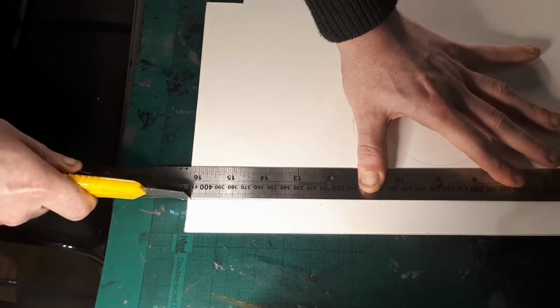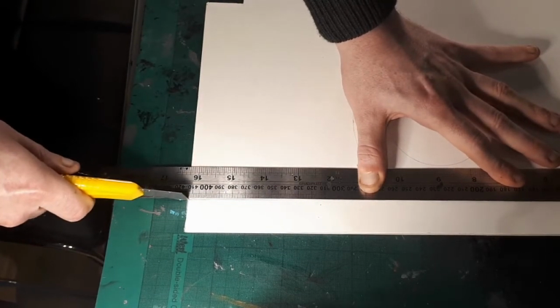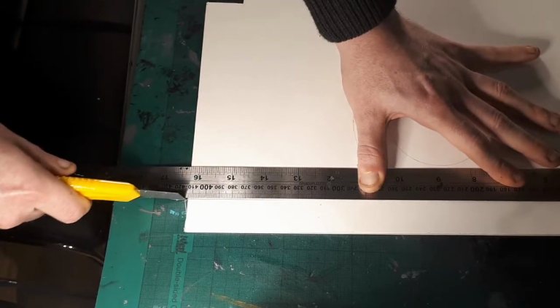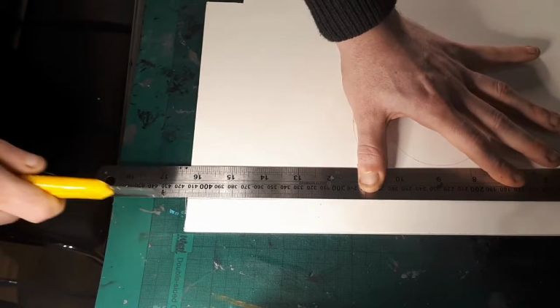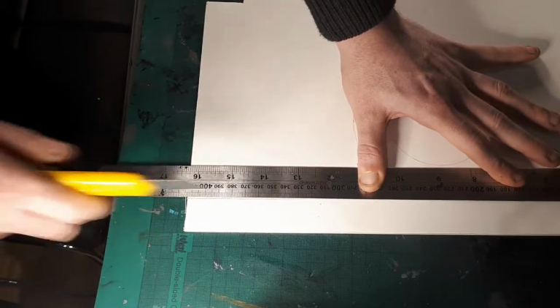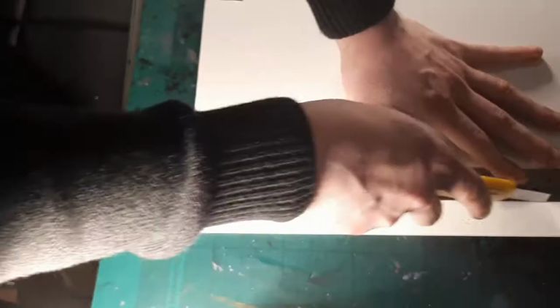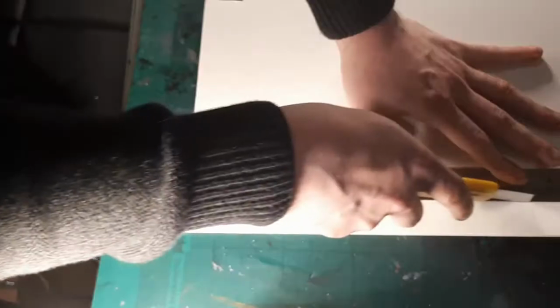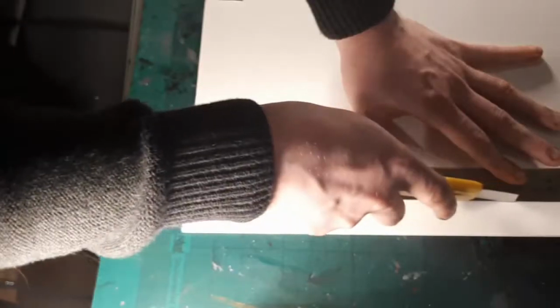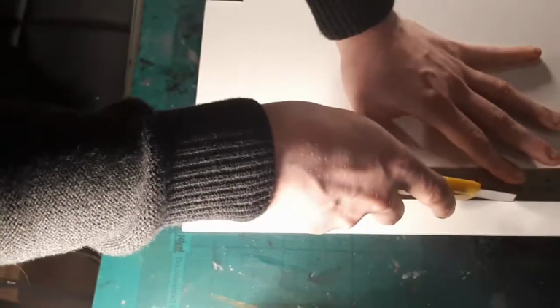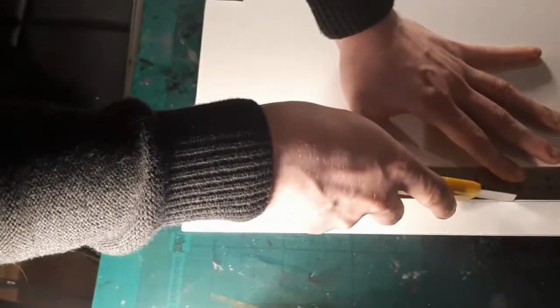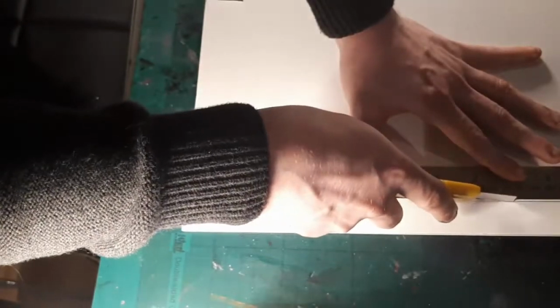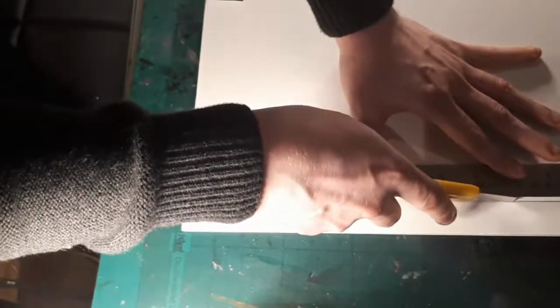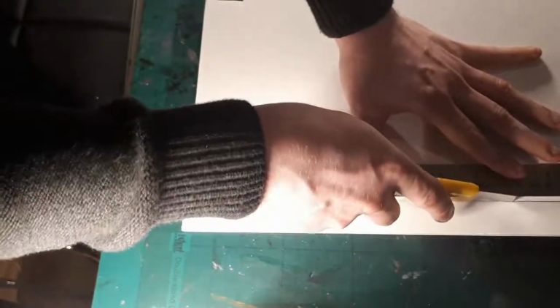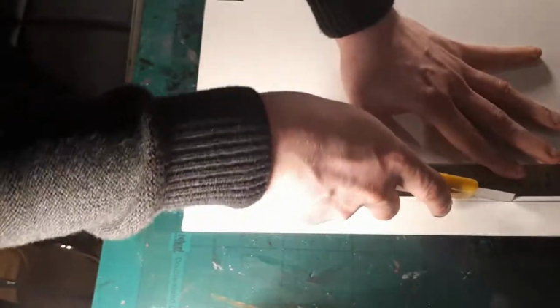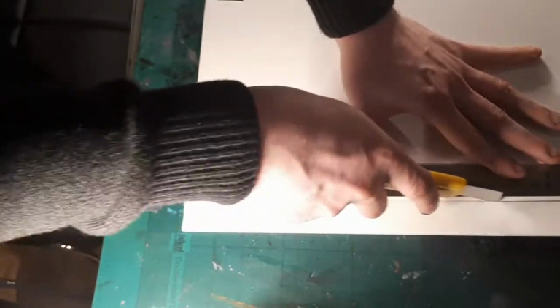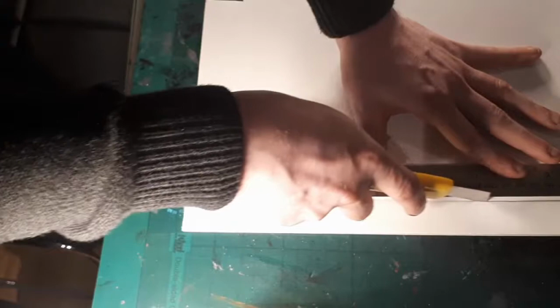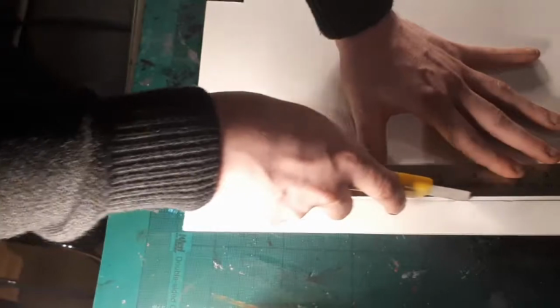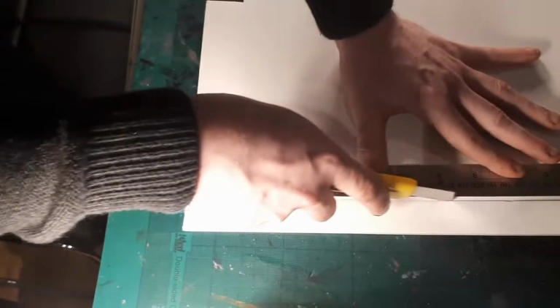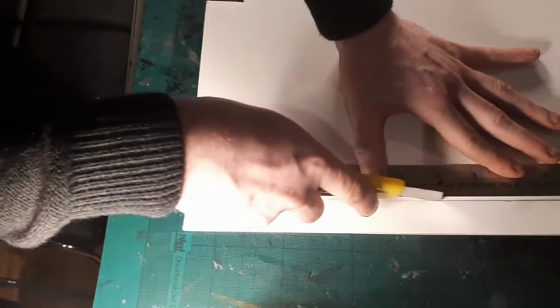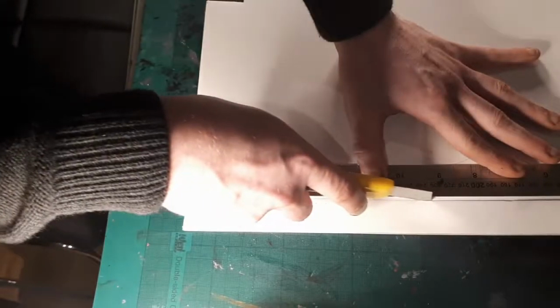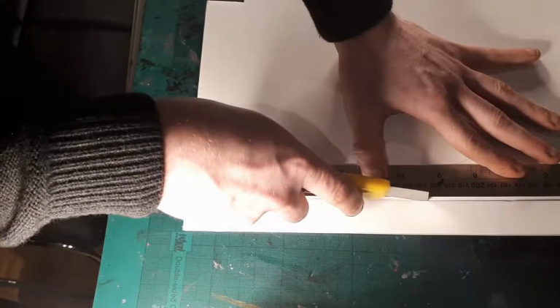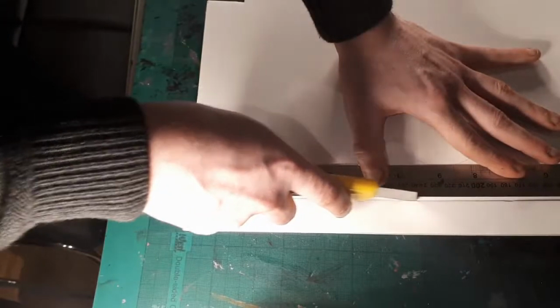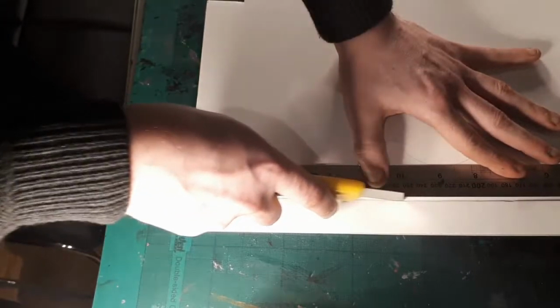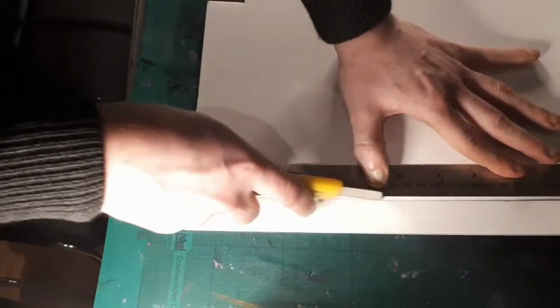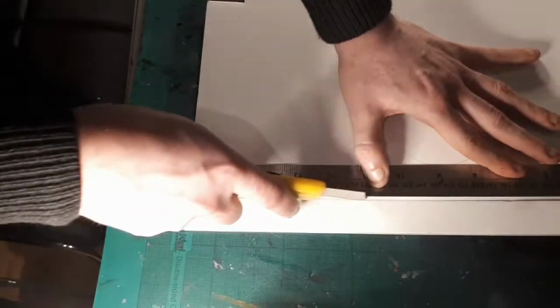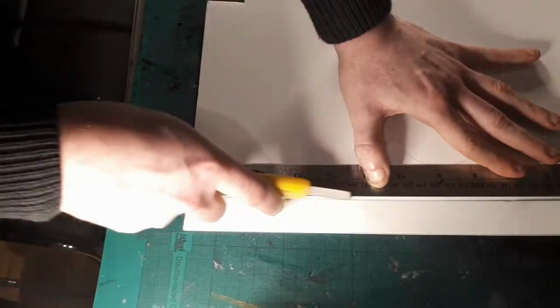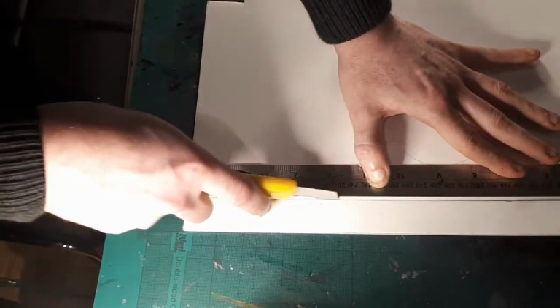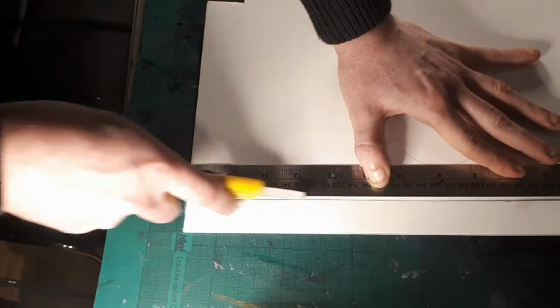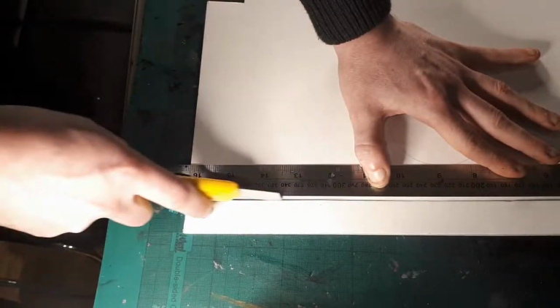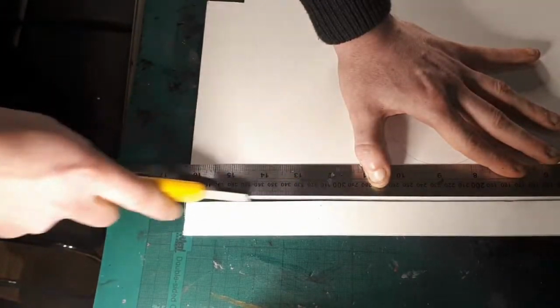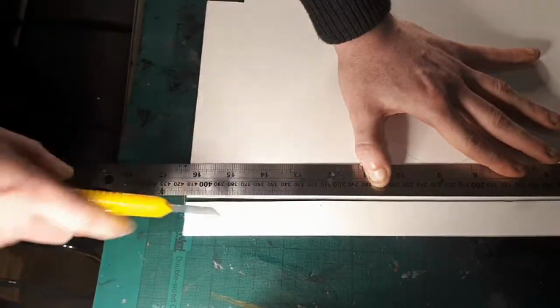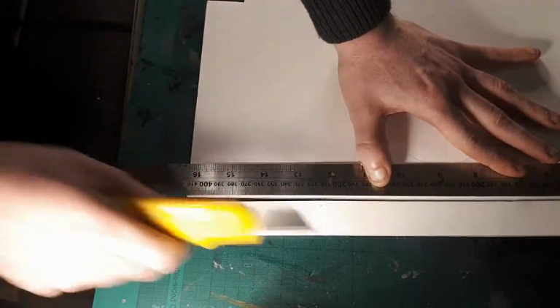Next, I cut a 1-inch strip from foam board. These will get hot glued to act as the sides of the cart.